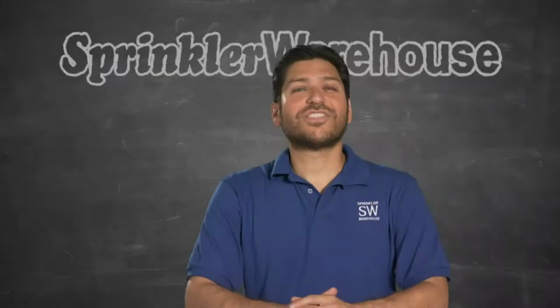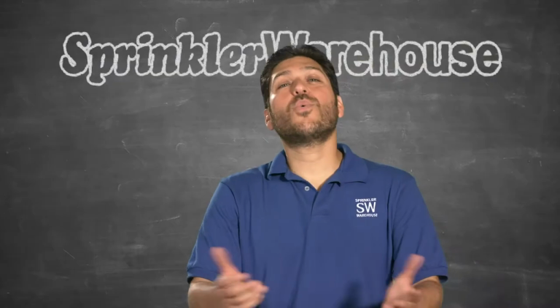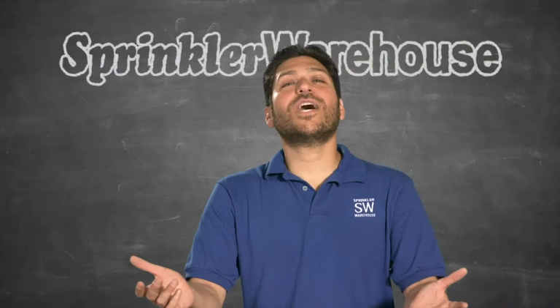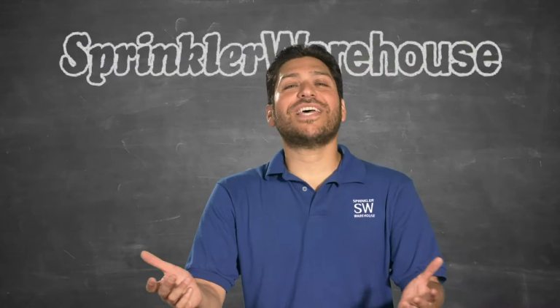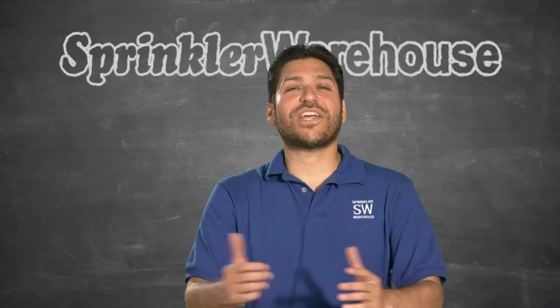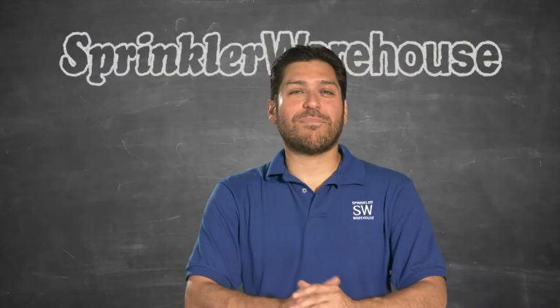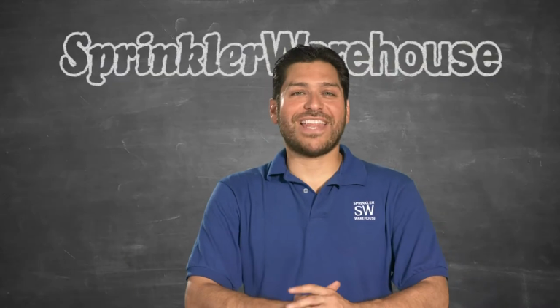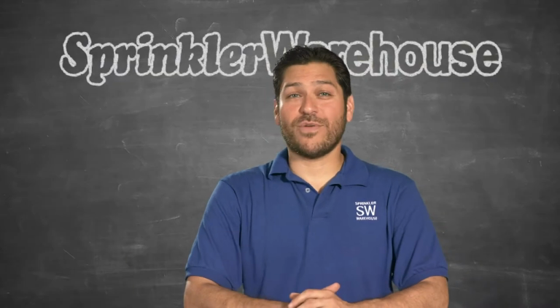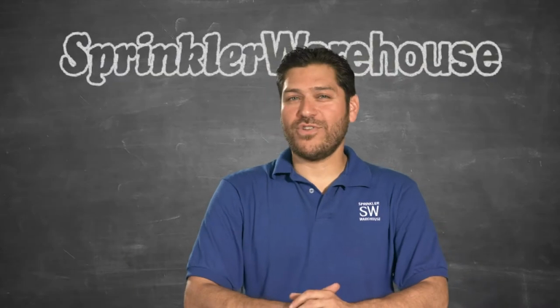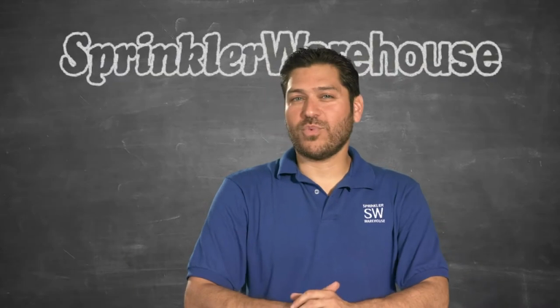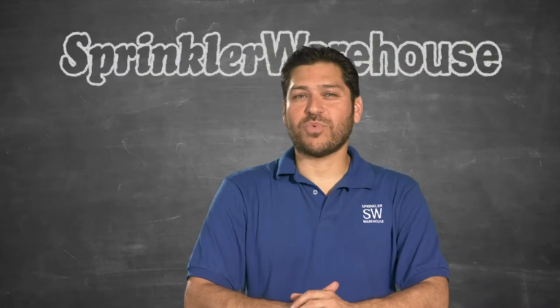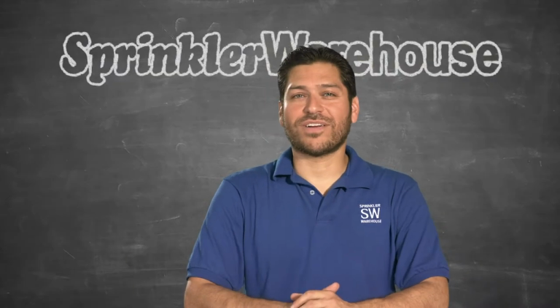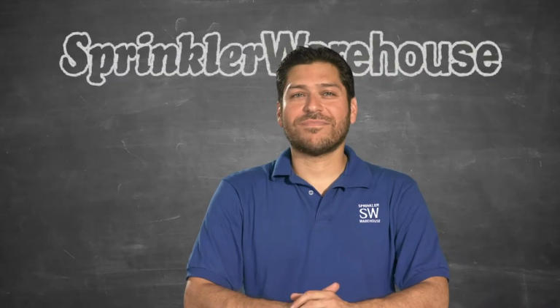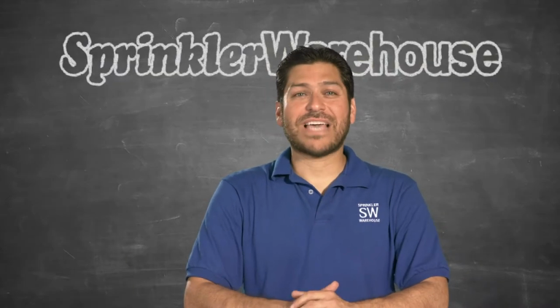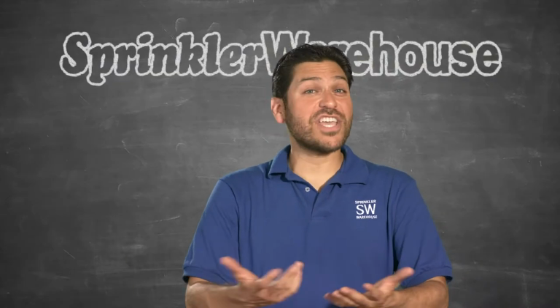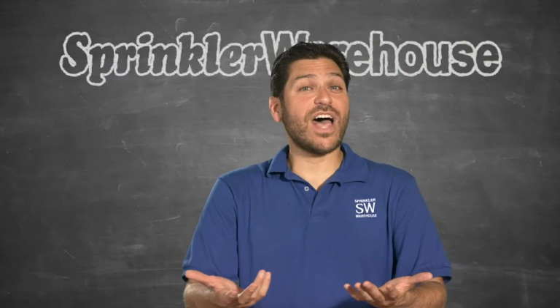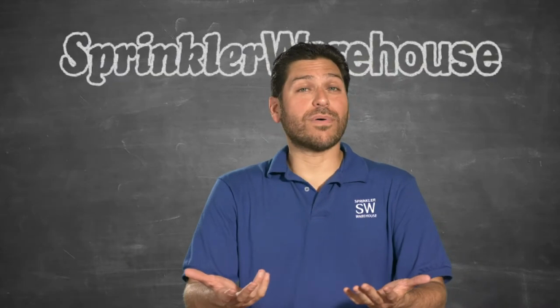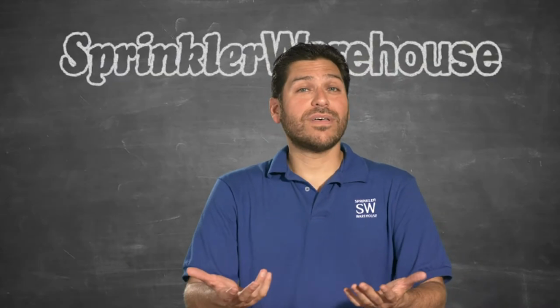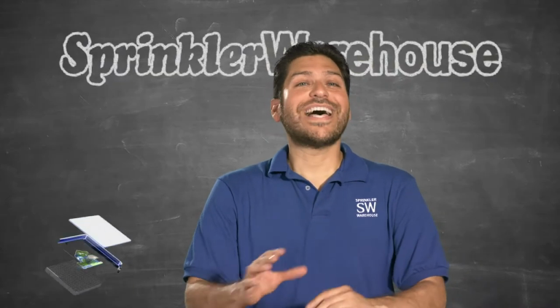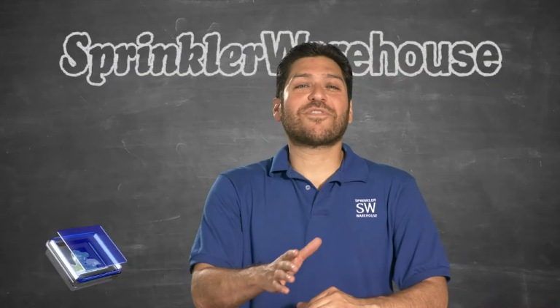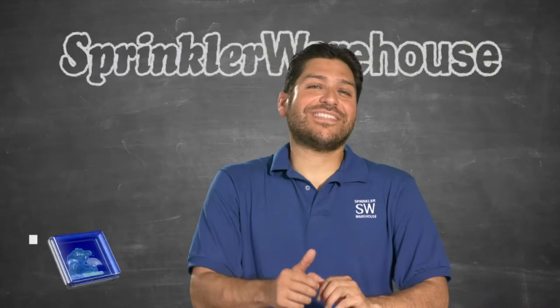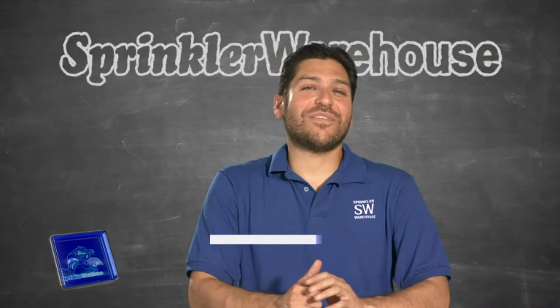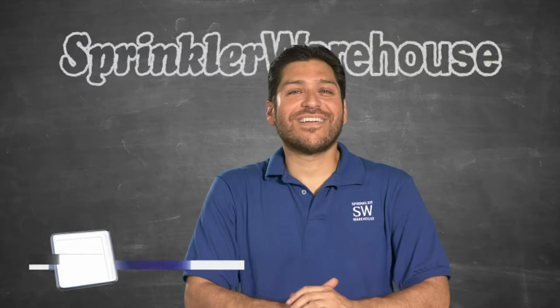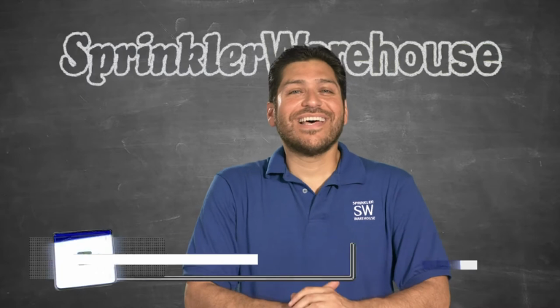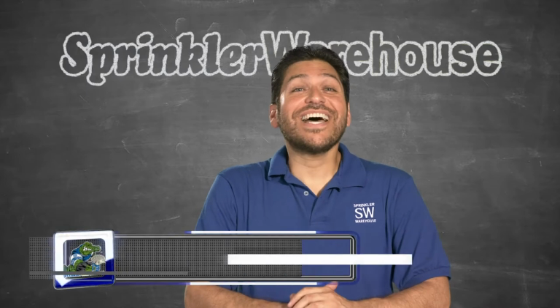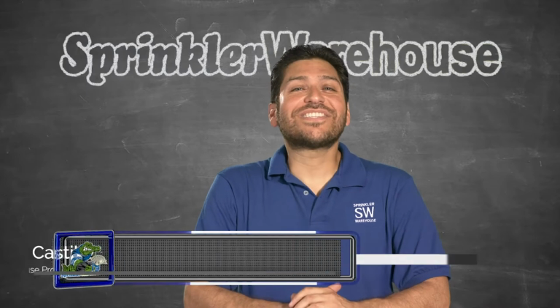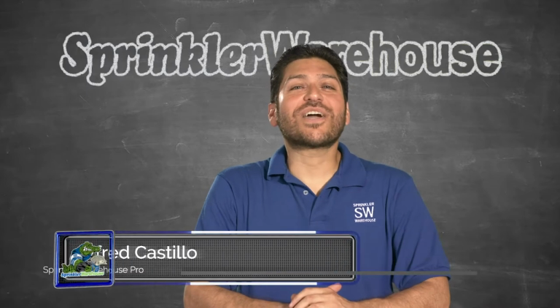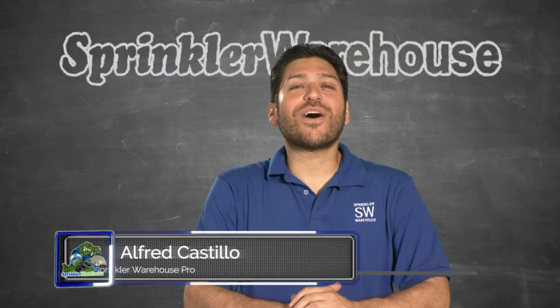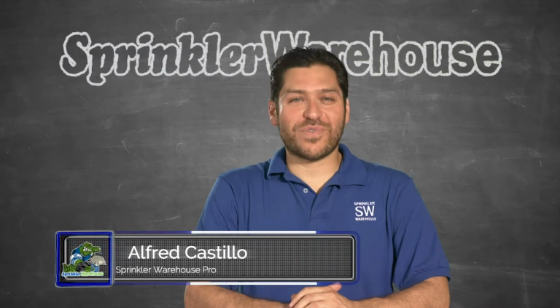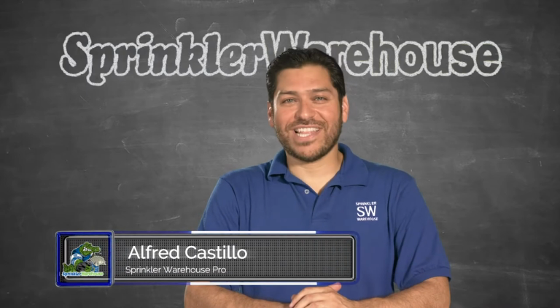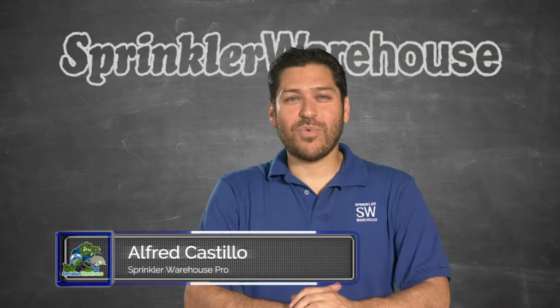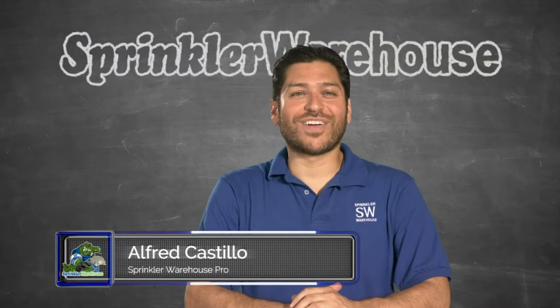So you want to help take care of the planet and reduce waste water. How can you help? Alfred Castillo here. Let's talk about reclaimed water.